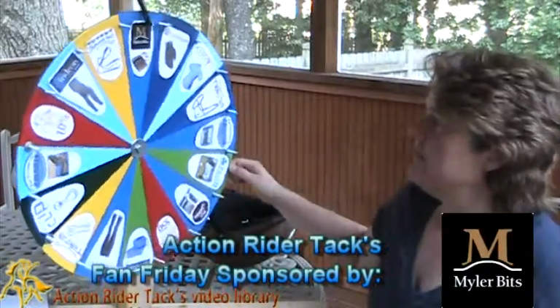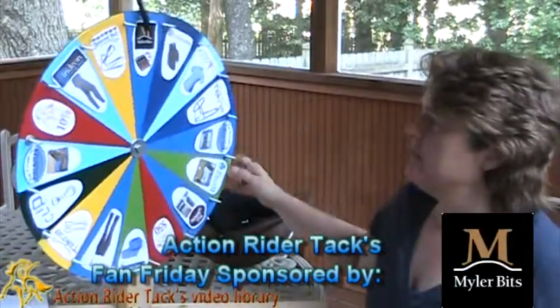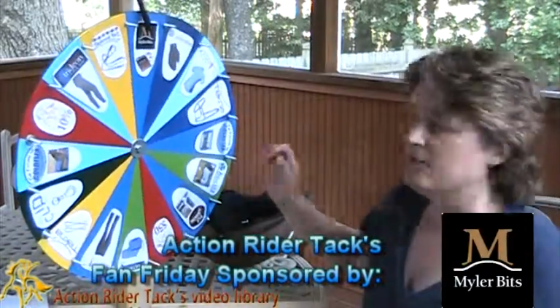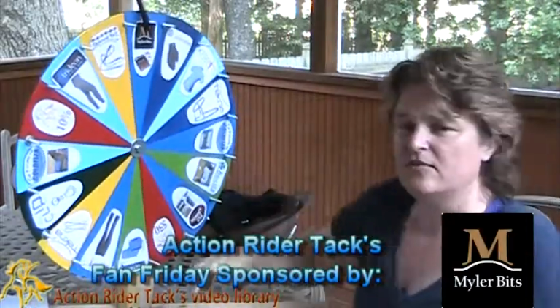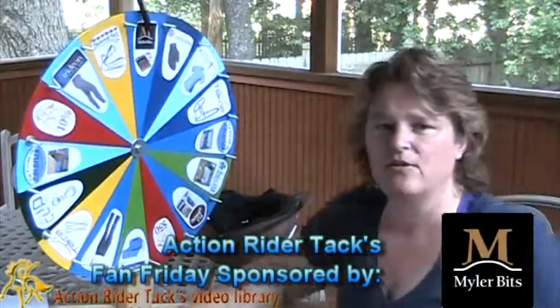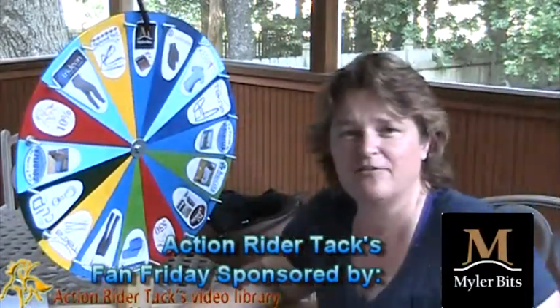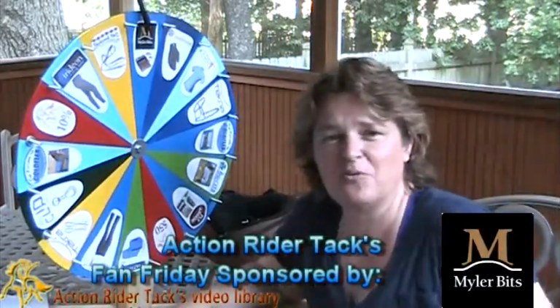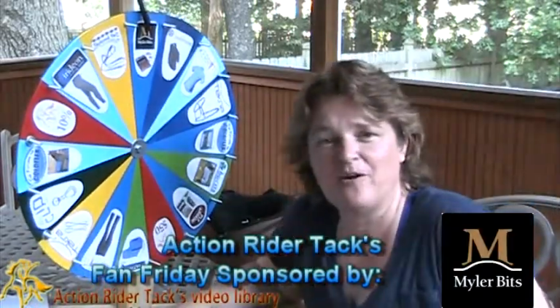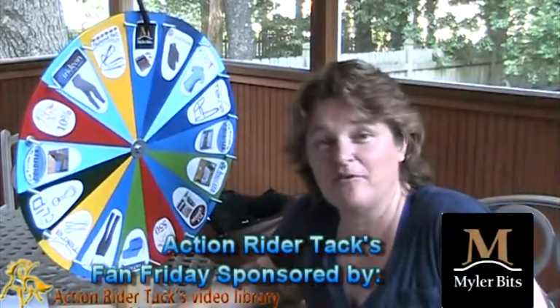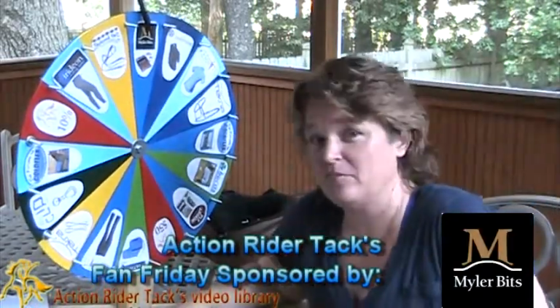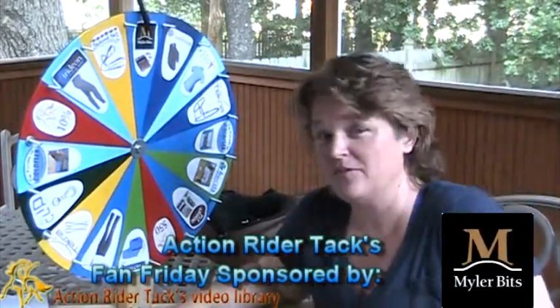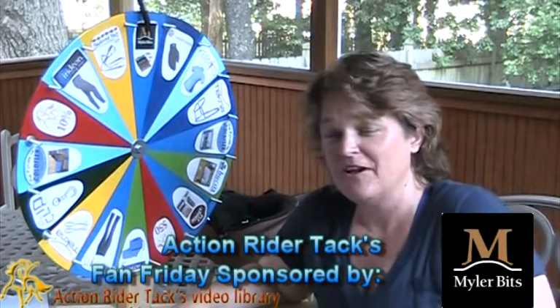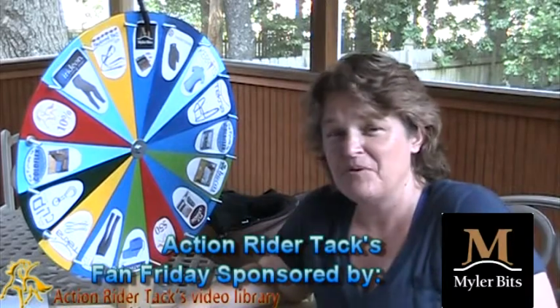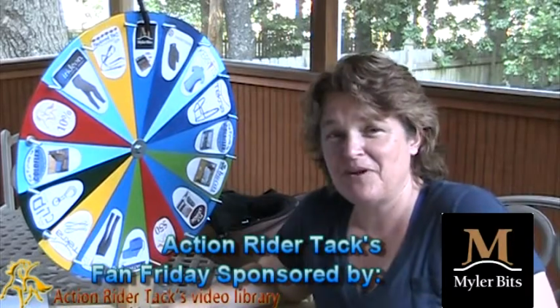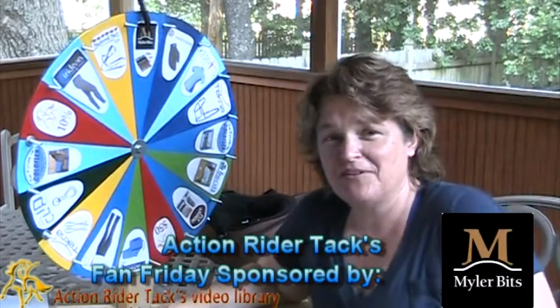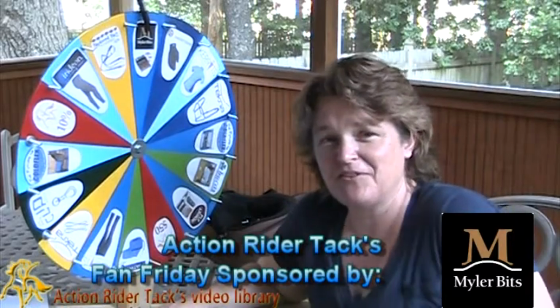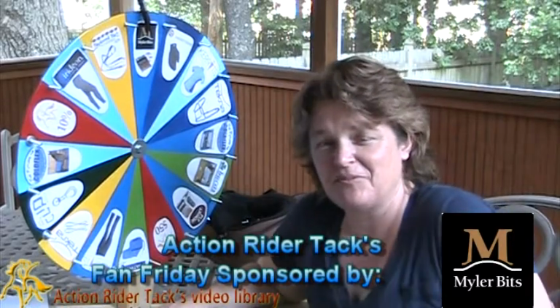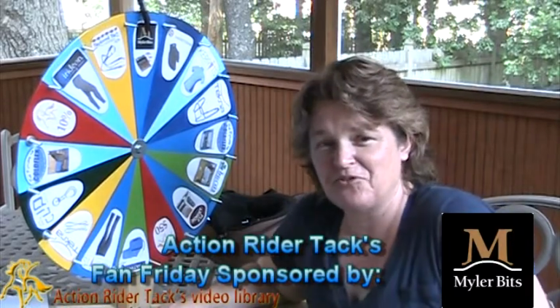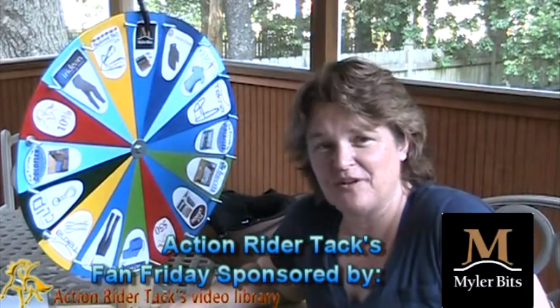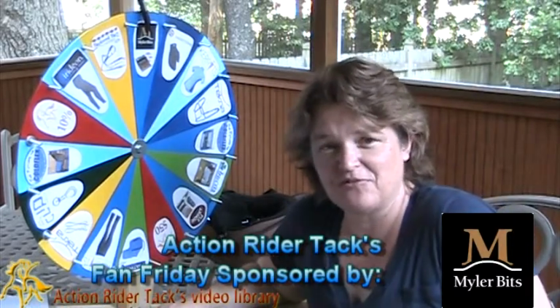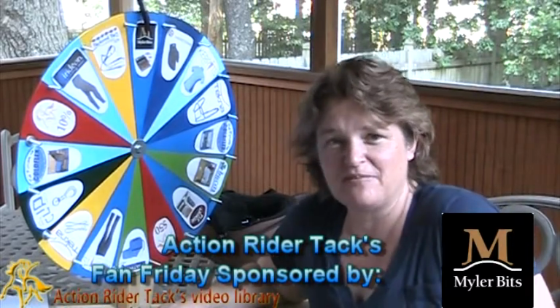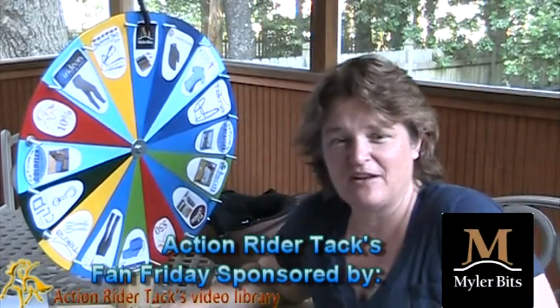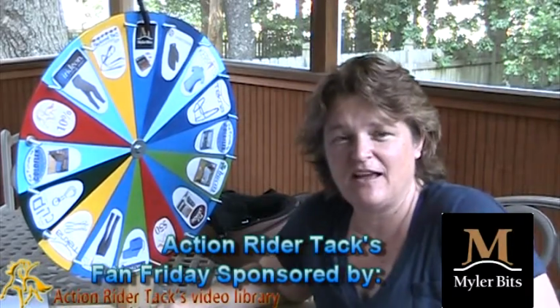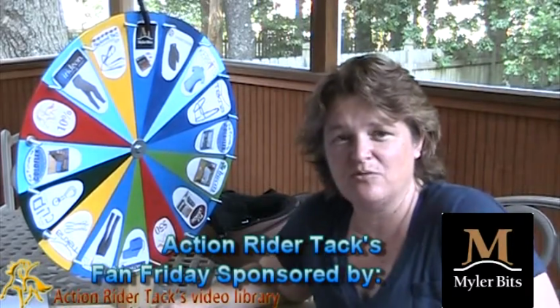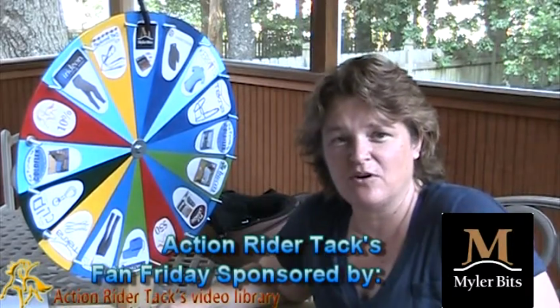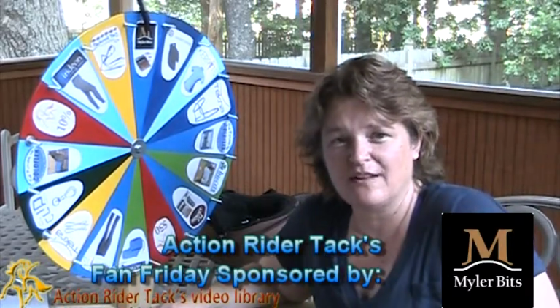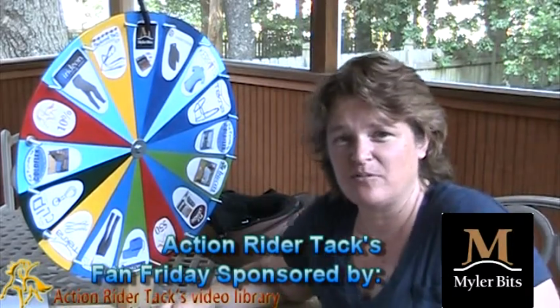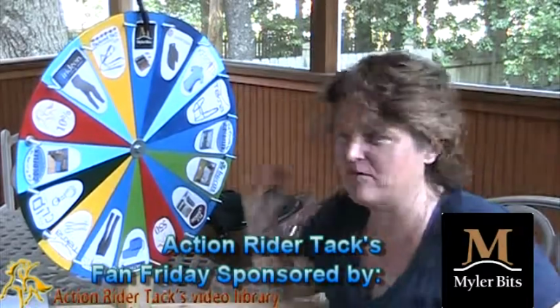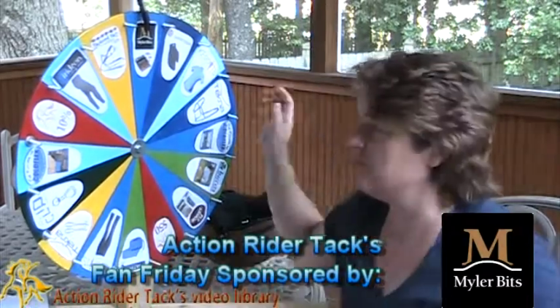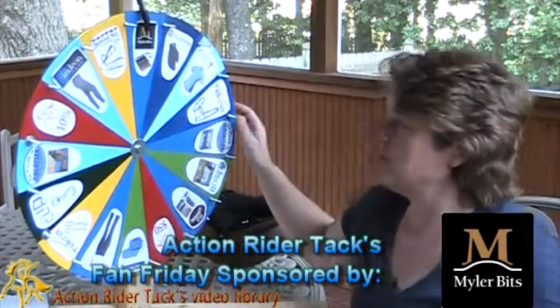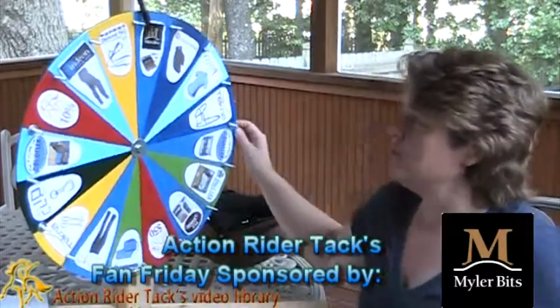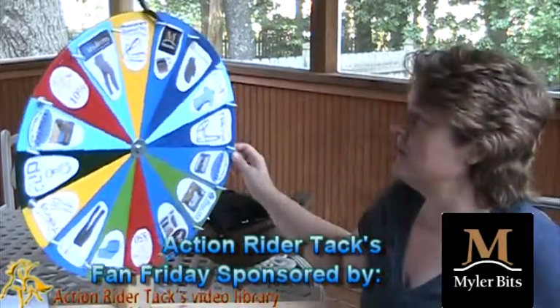Myler Bits is not only giving away one of their bits, but also bitting assistance to make sure you get the right bit, and their book Level Best for Your Horse.